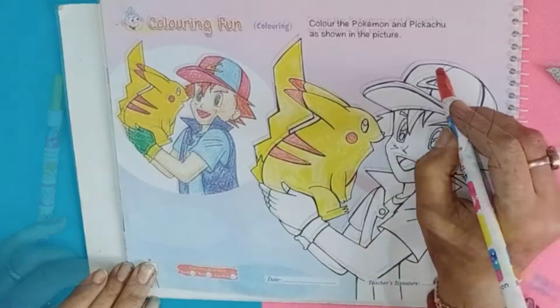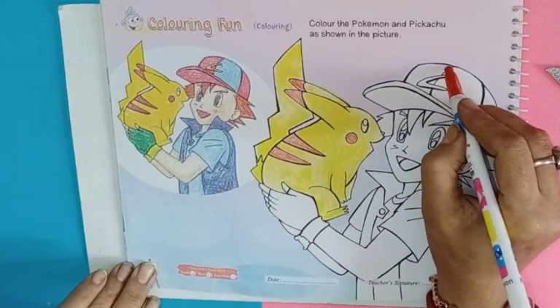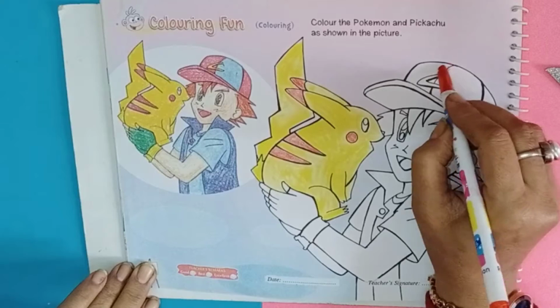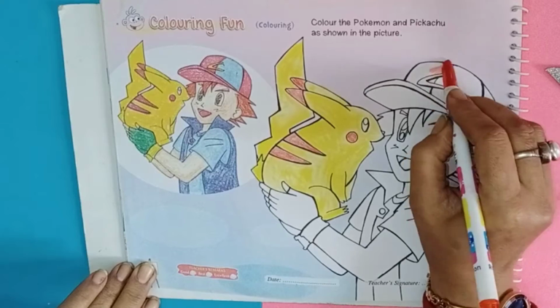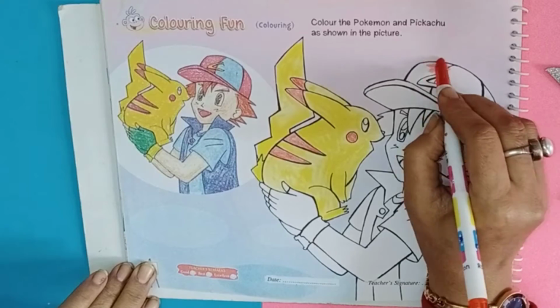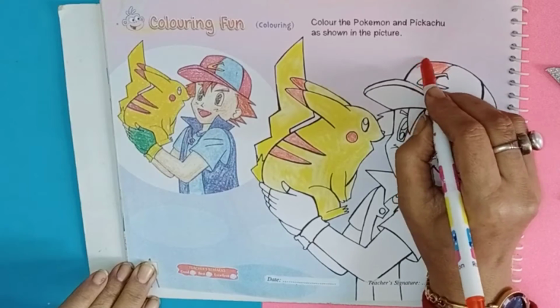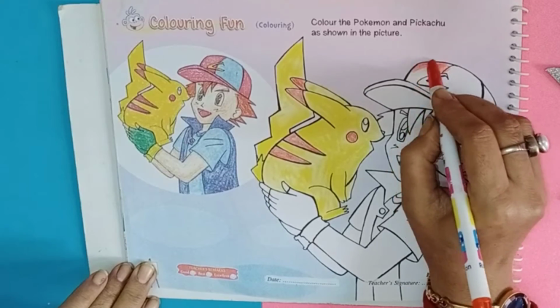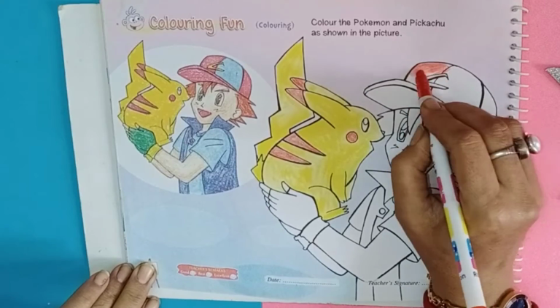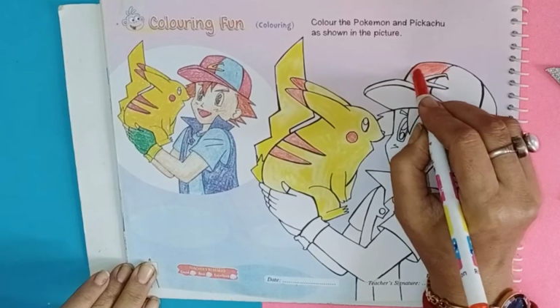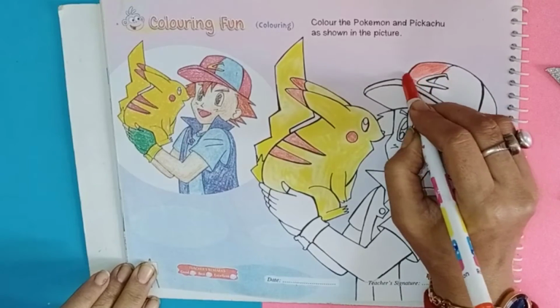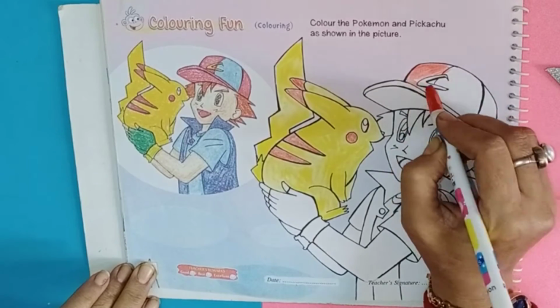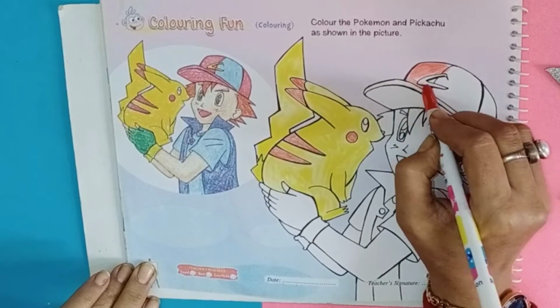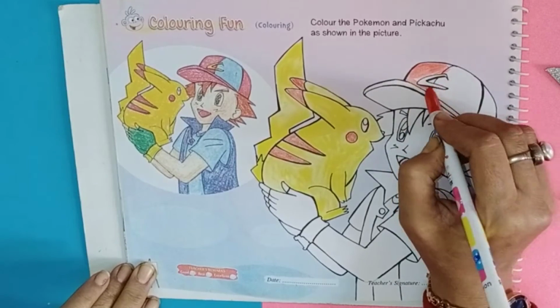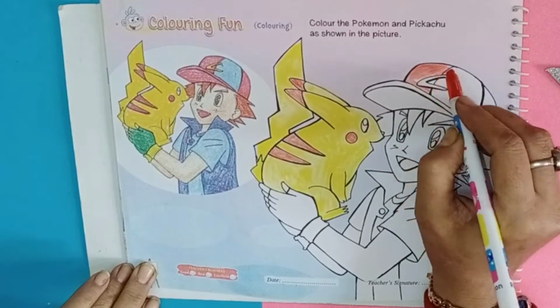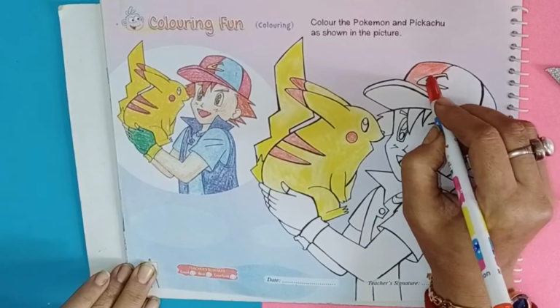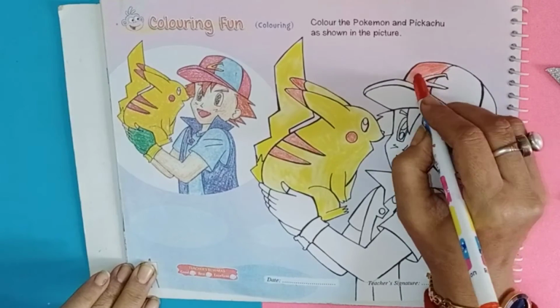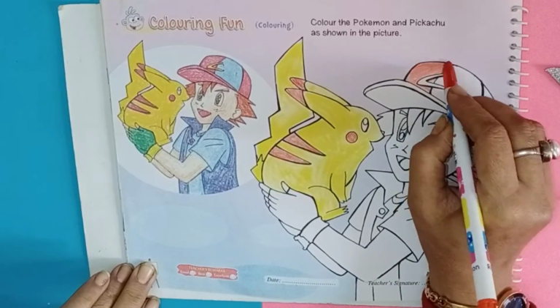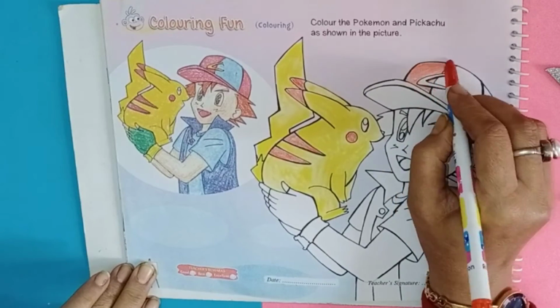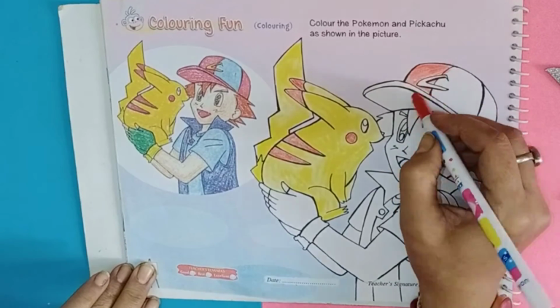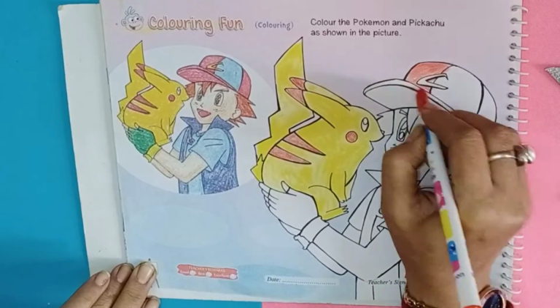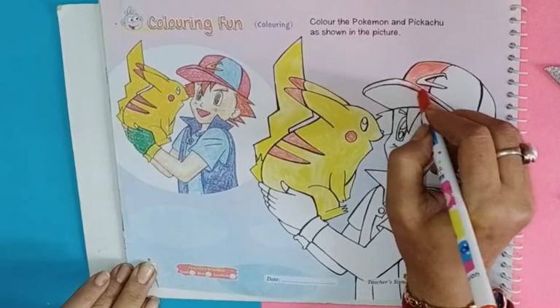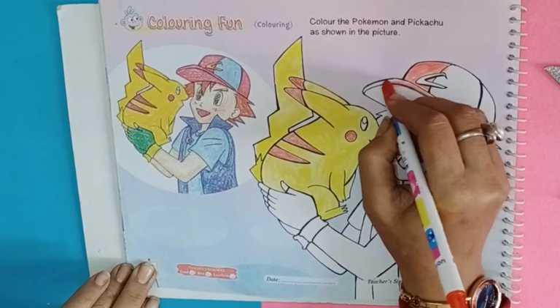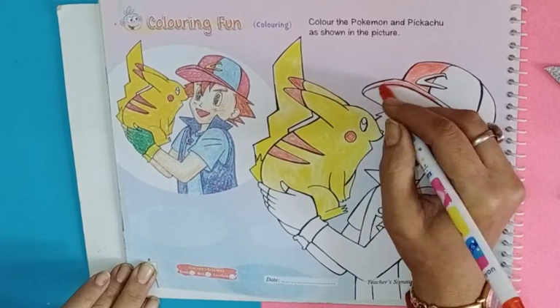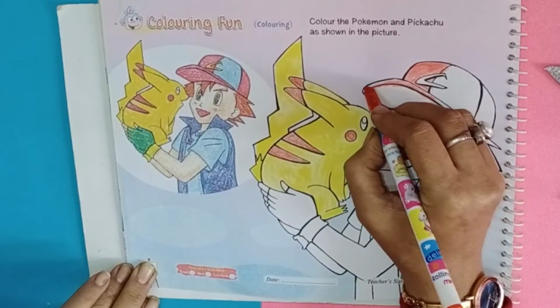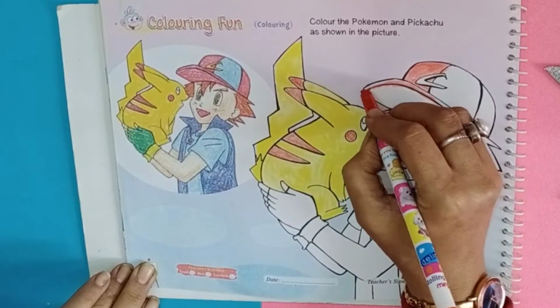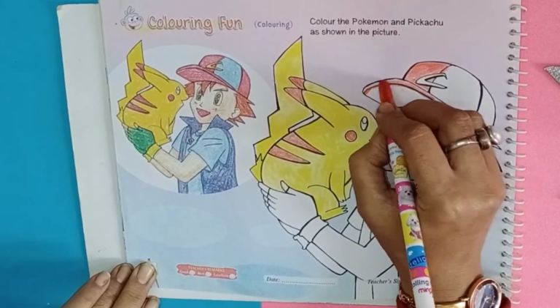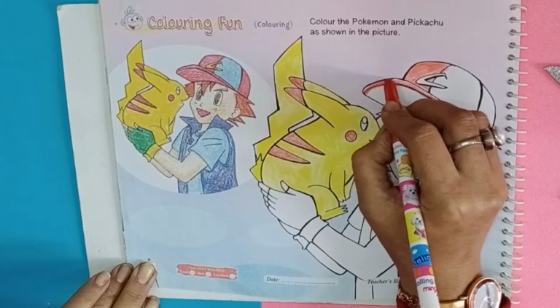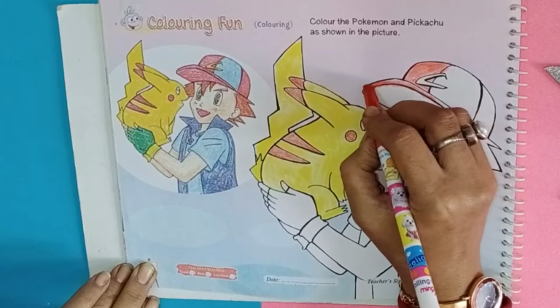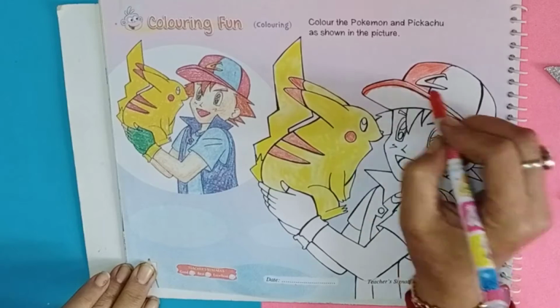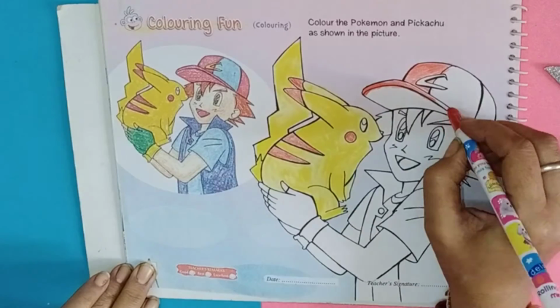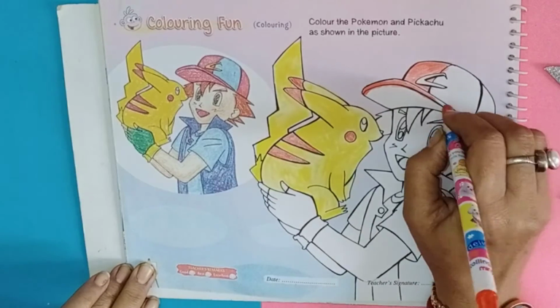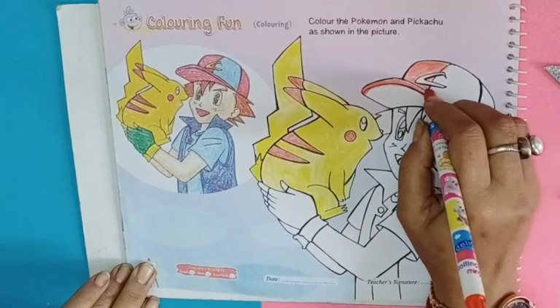Use red and light blue color in the cap. We are coloring the cap with red and light blue.